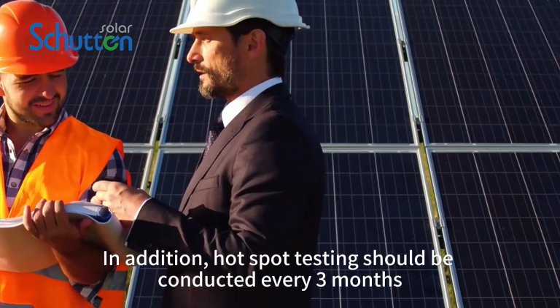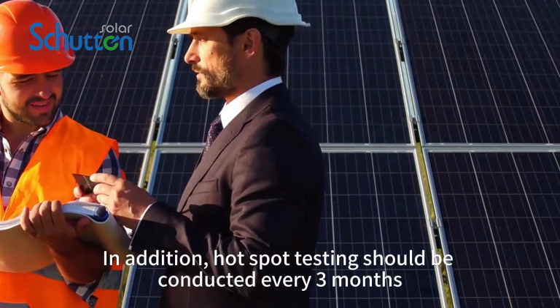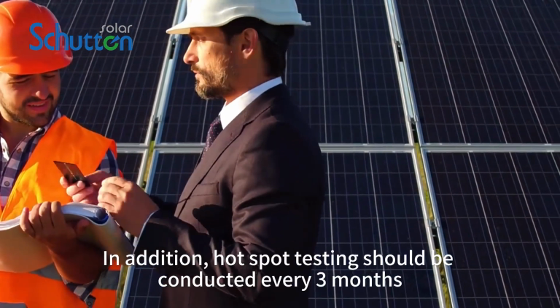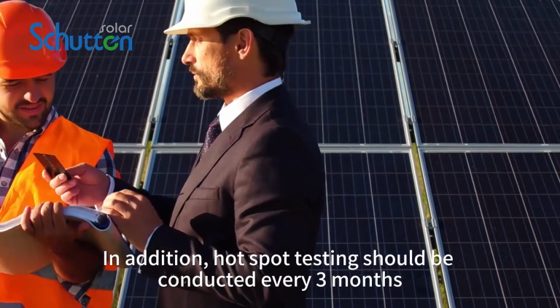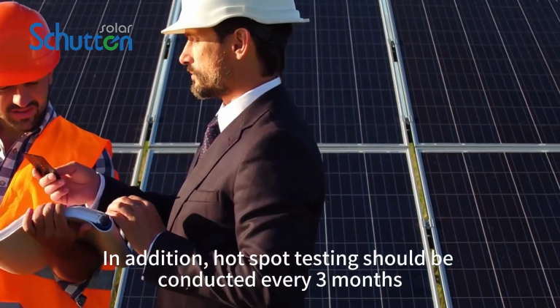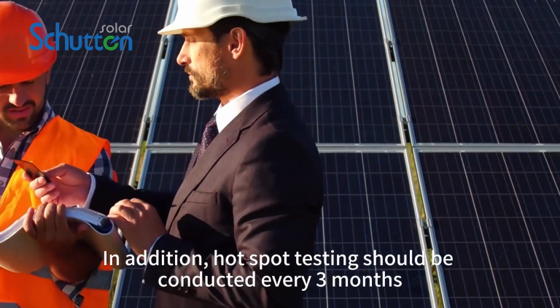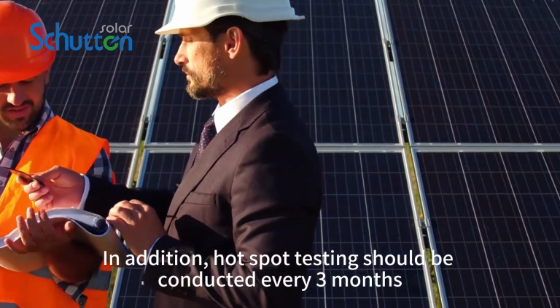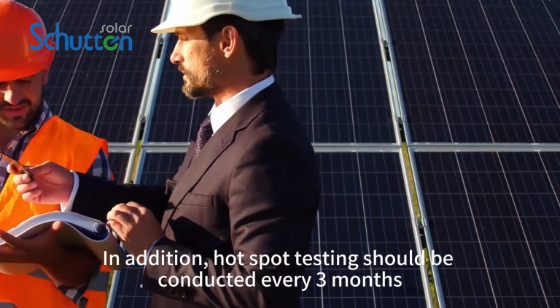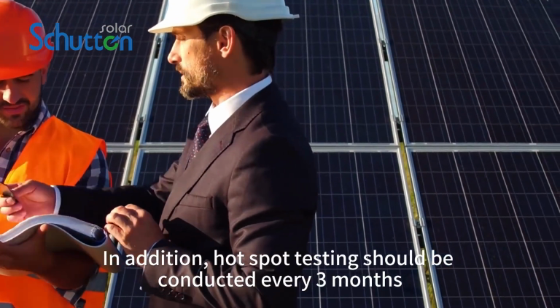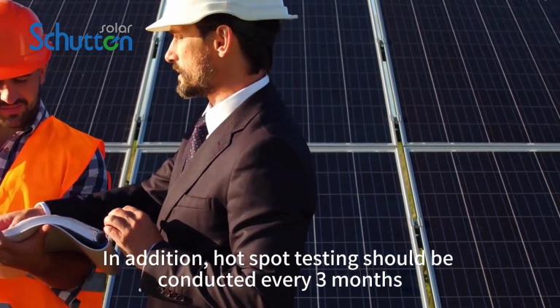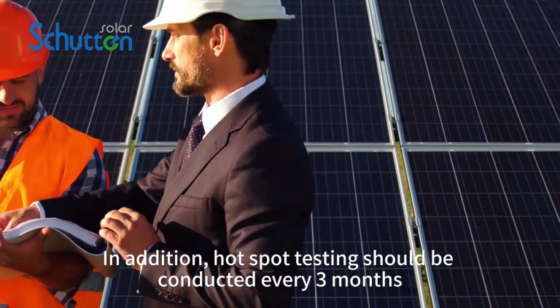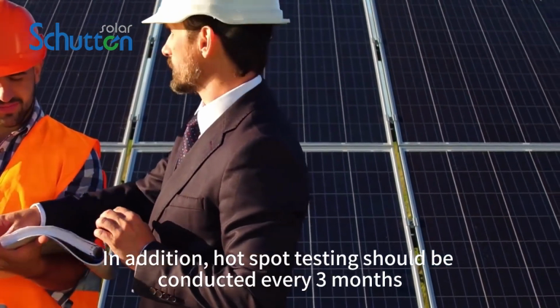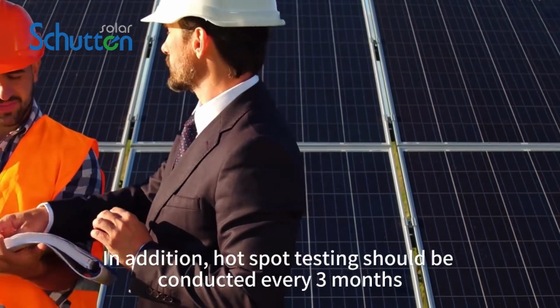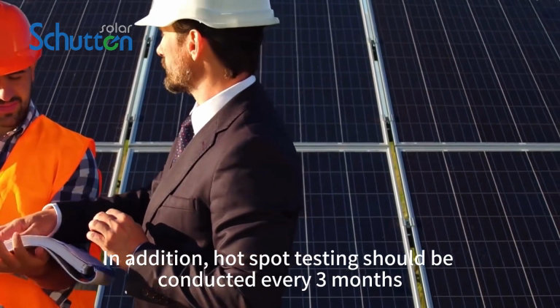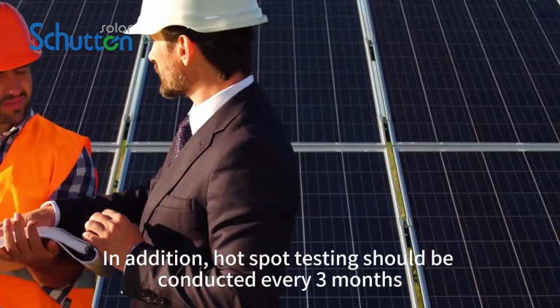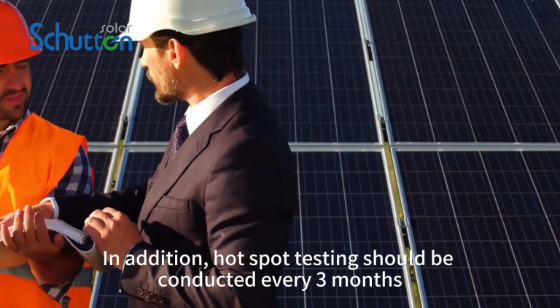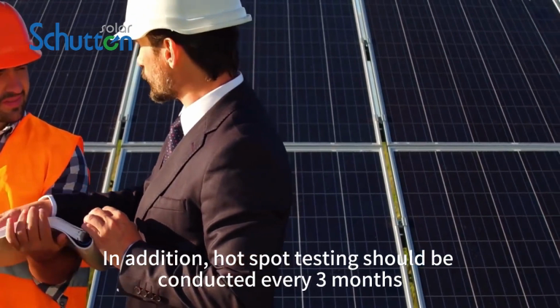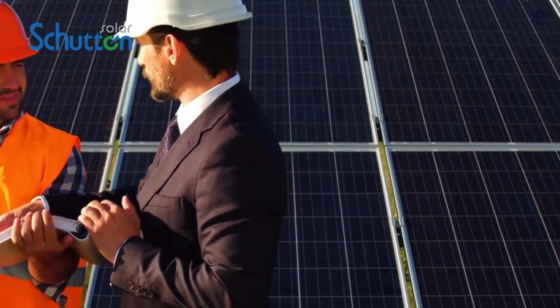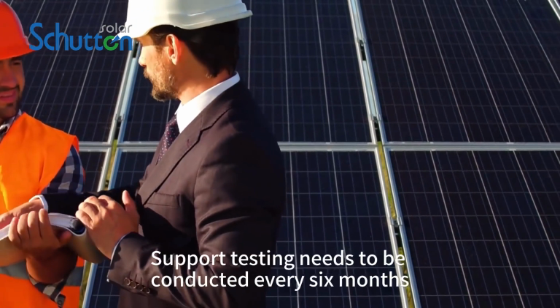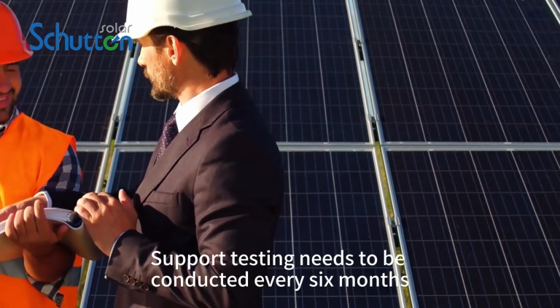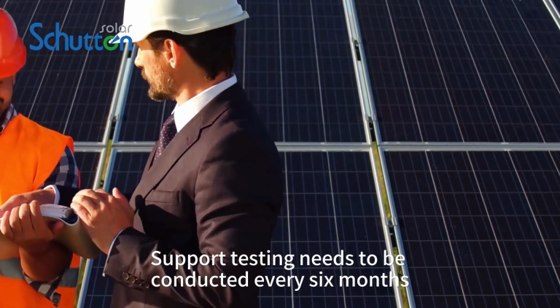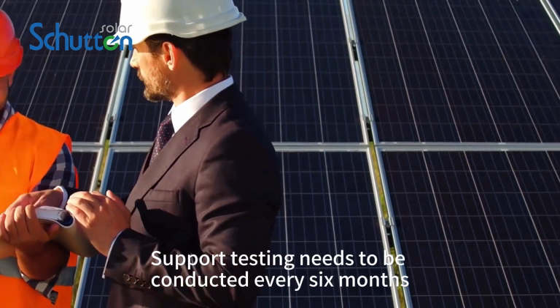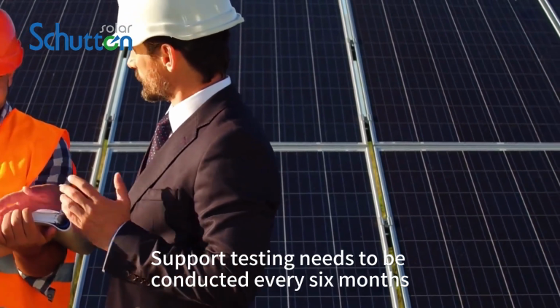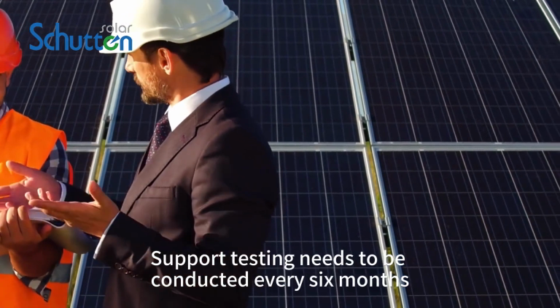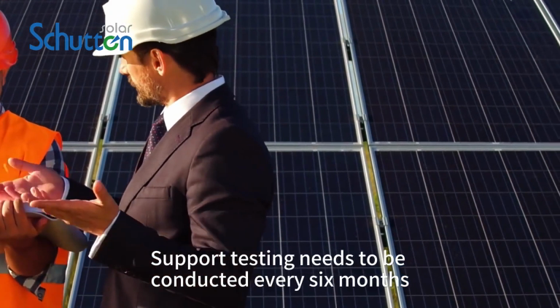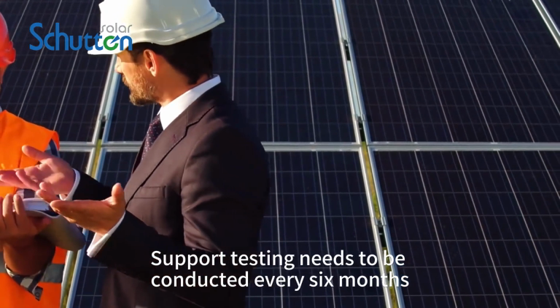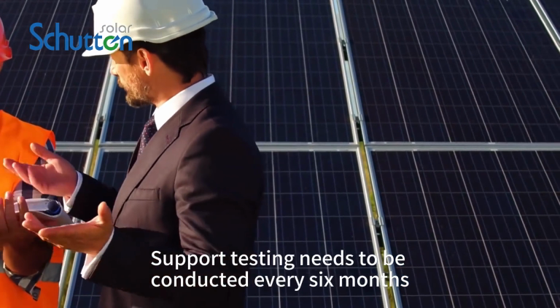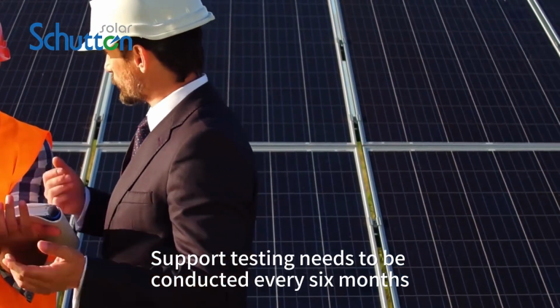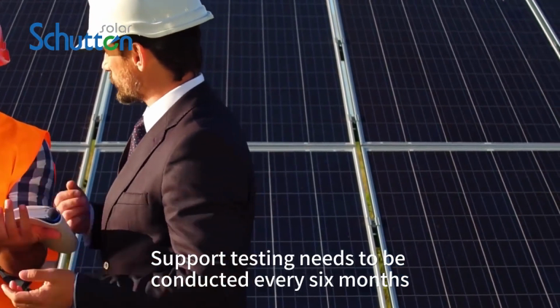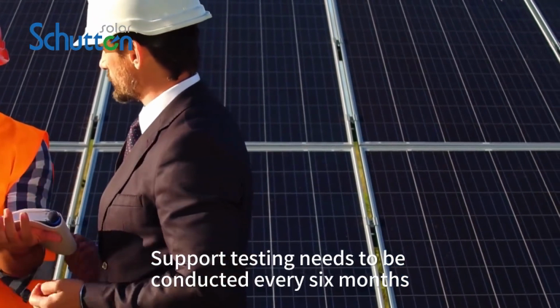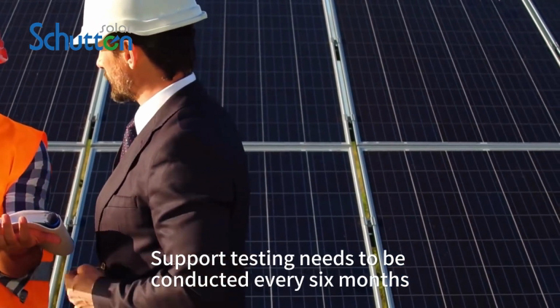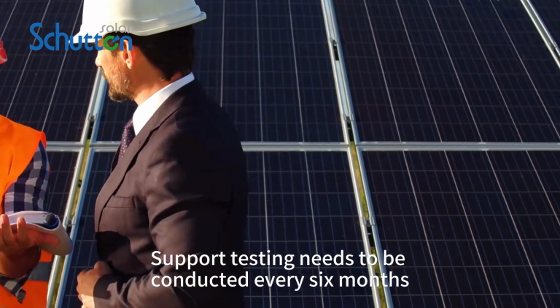In addition, hotspot testing should be conducted every three months, and support testing needs to be conducted every six months.